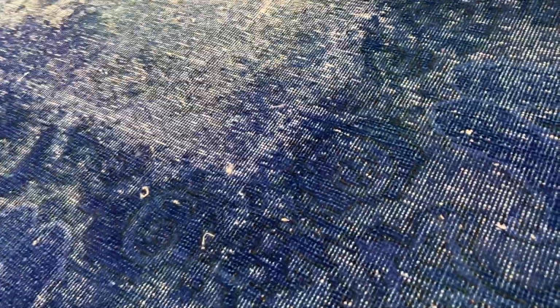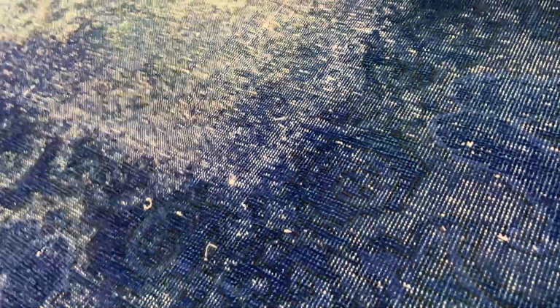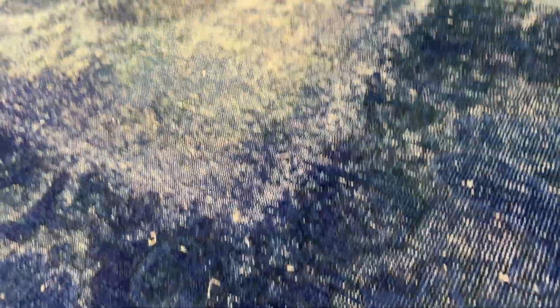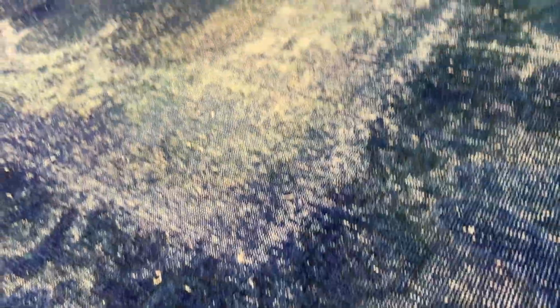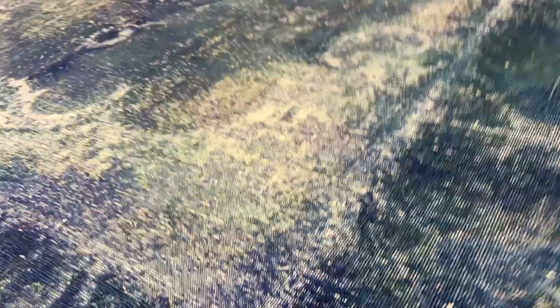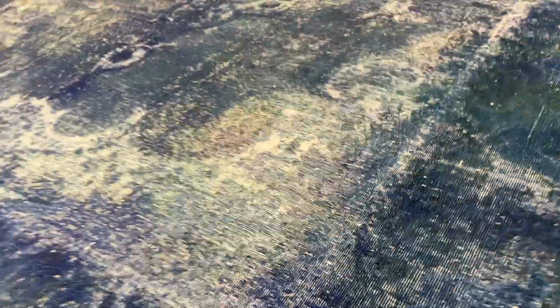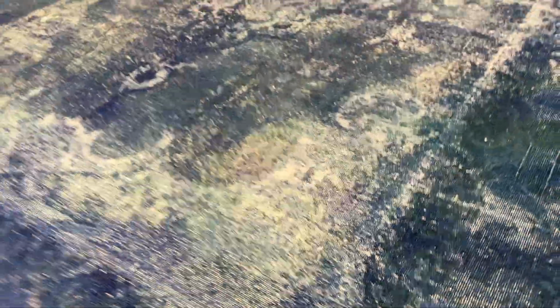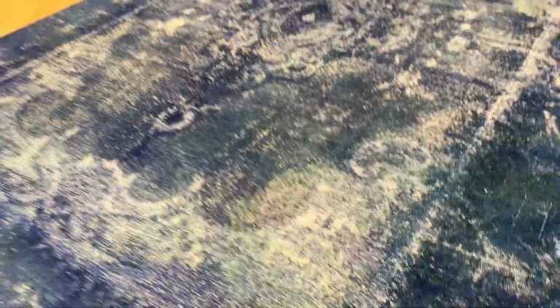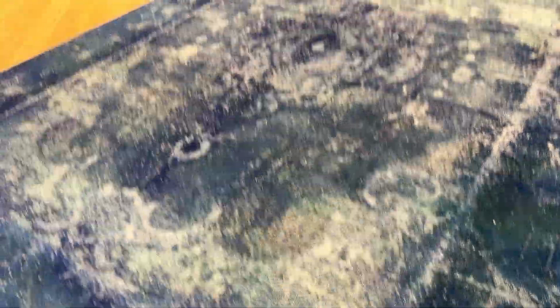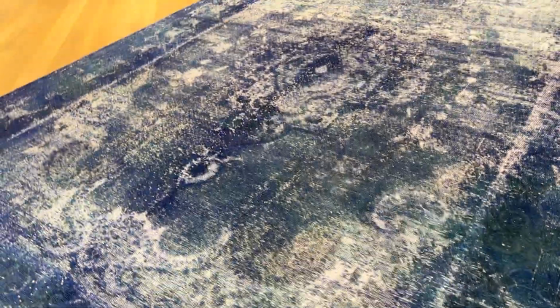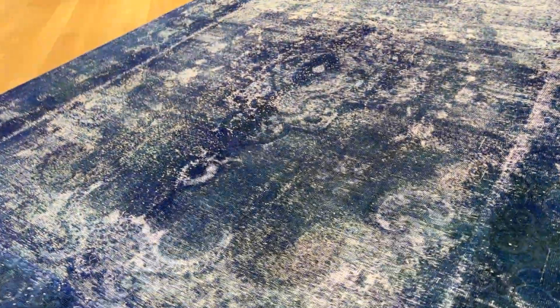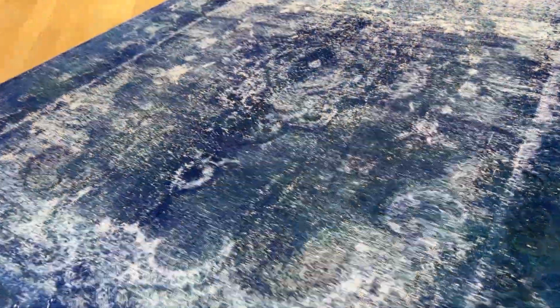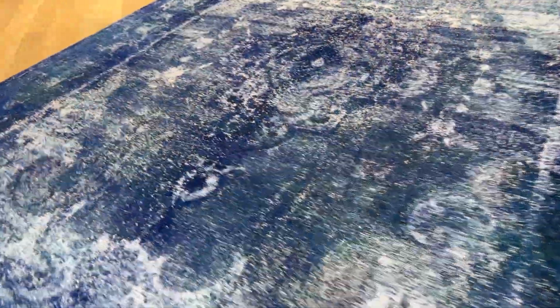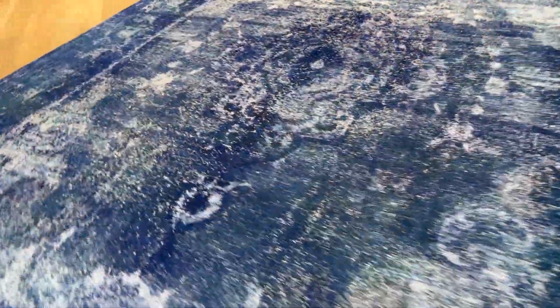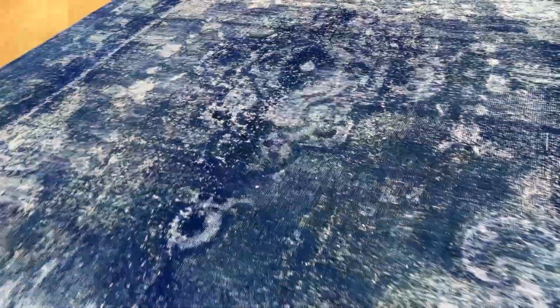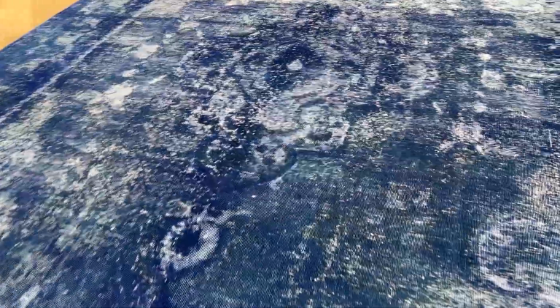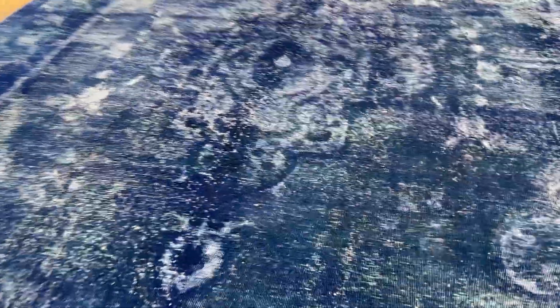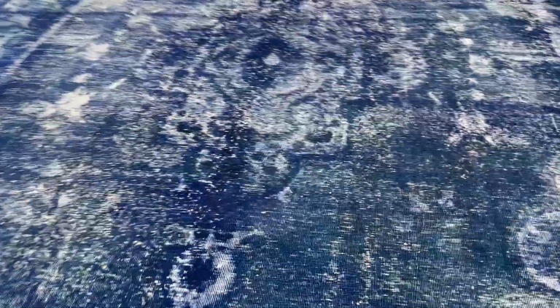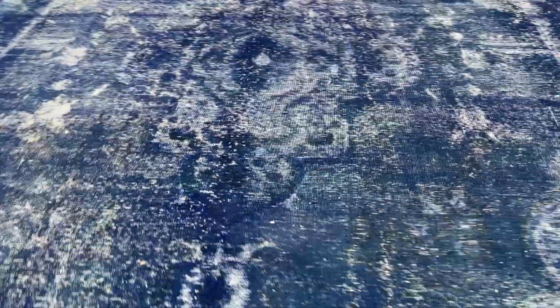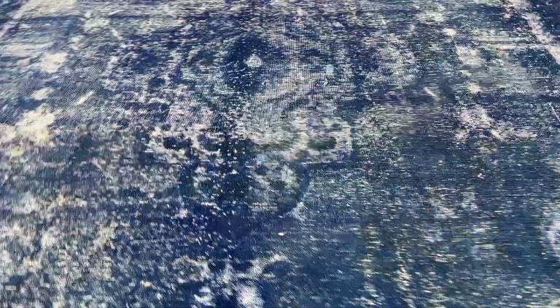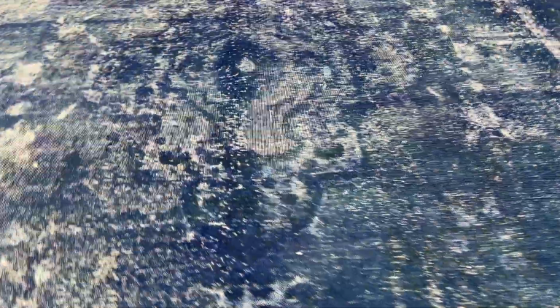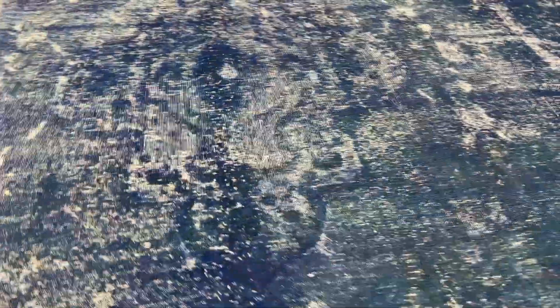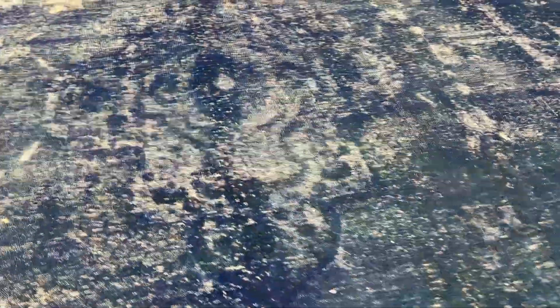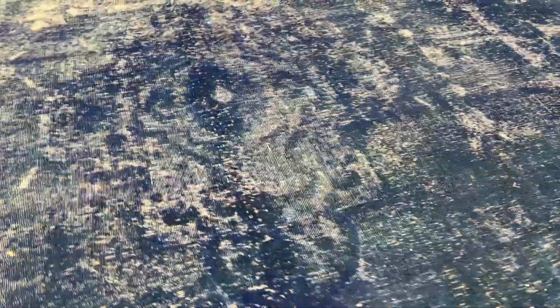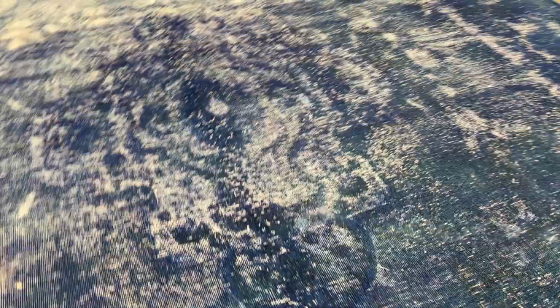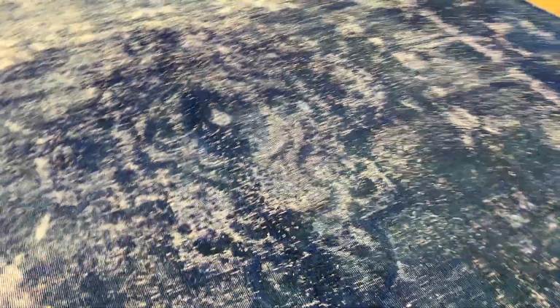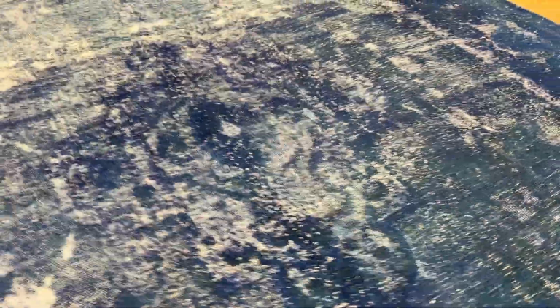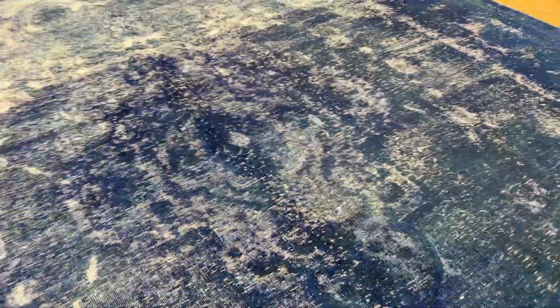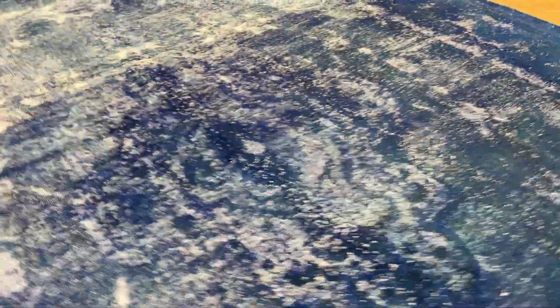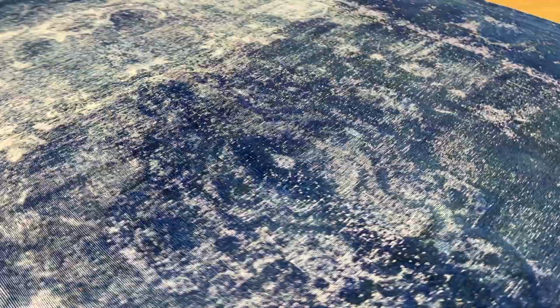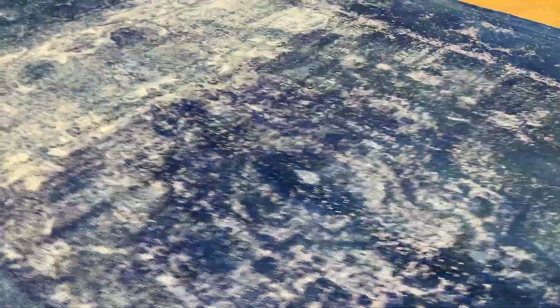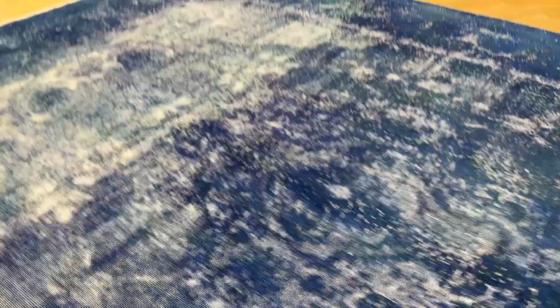This carpet can also be customized to a different size or tone. The medallion is very nice and mystique inside the carpet.